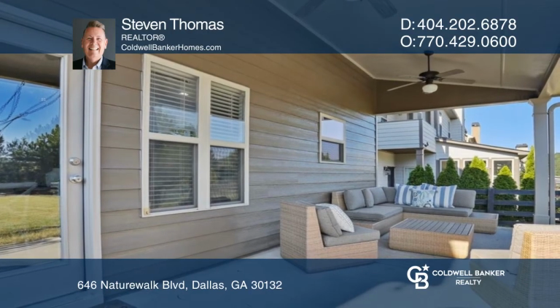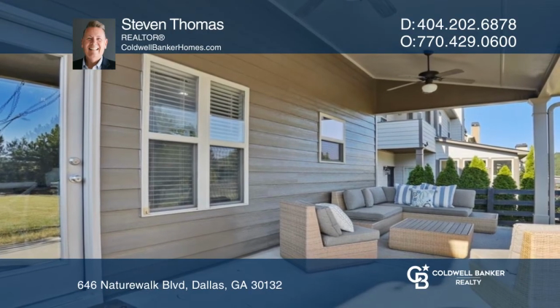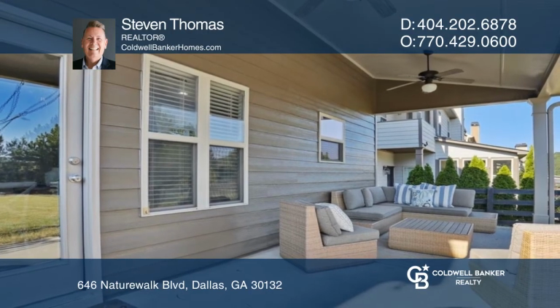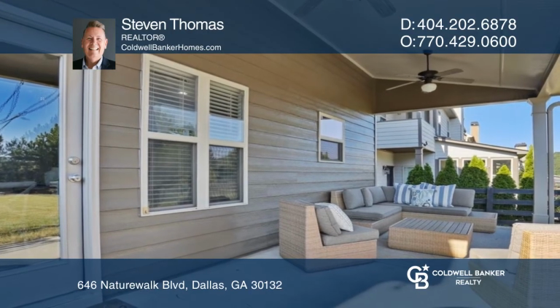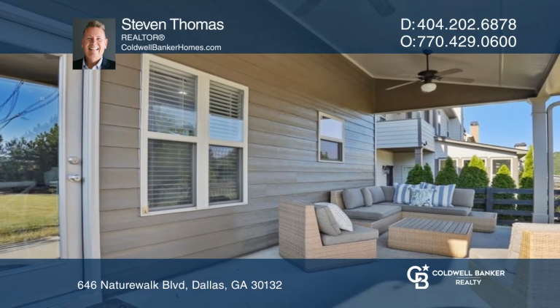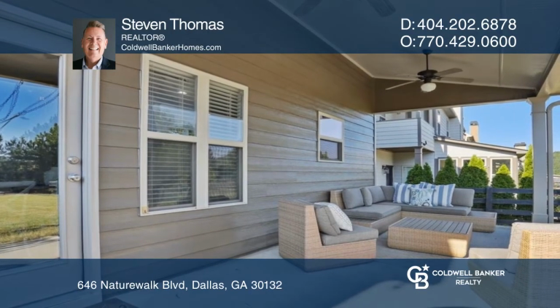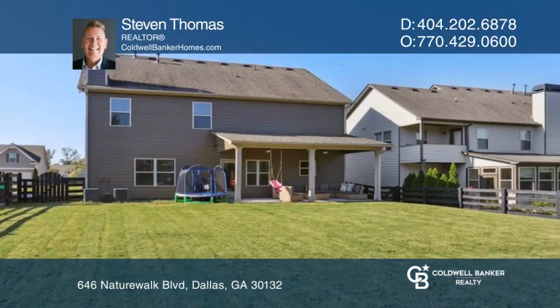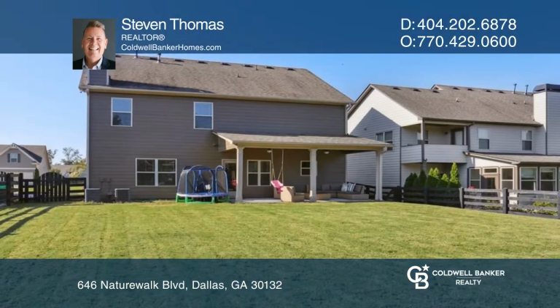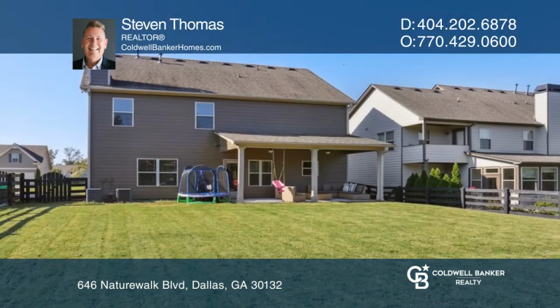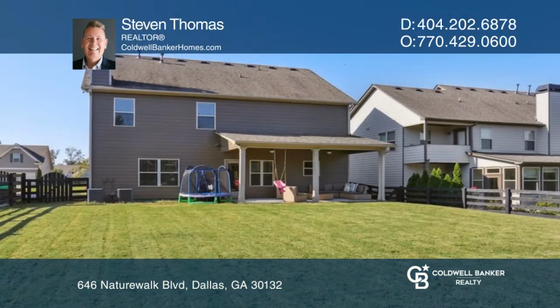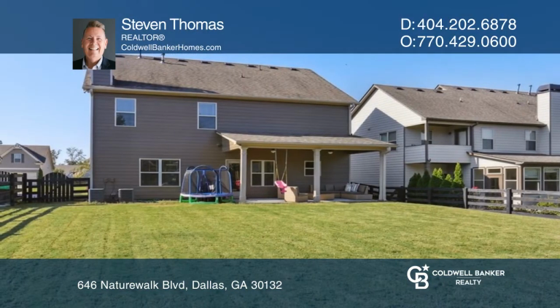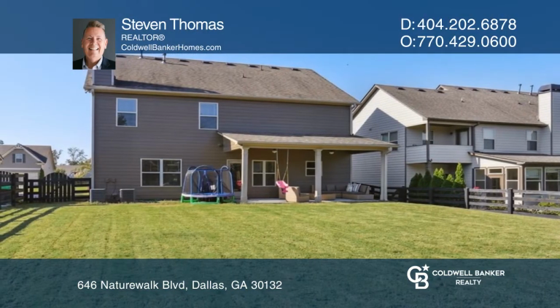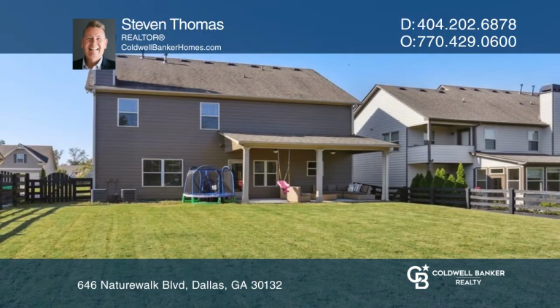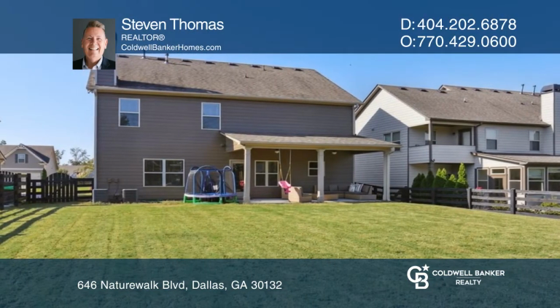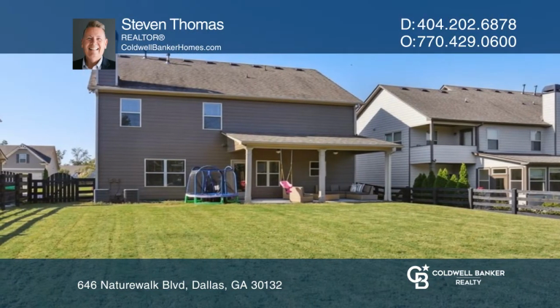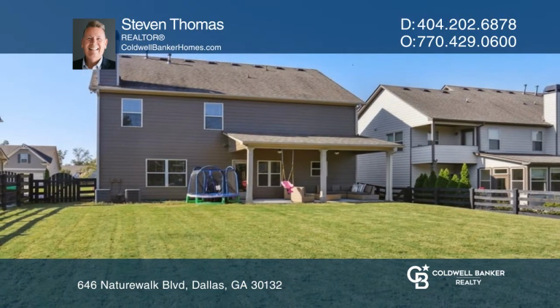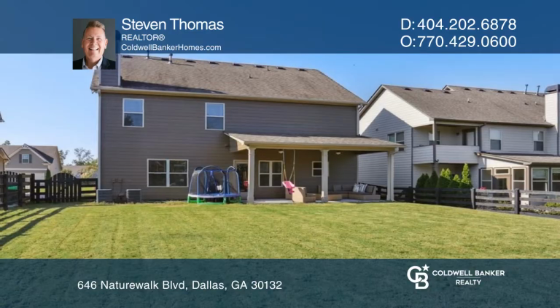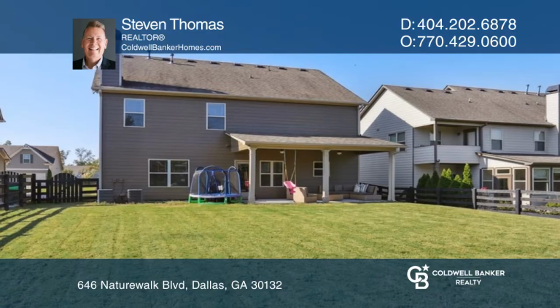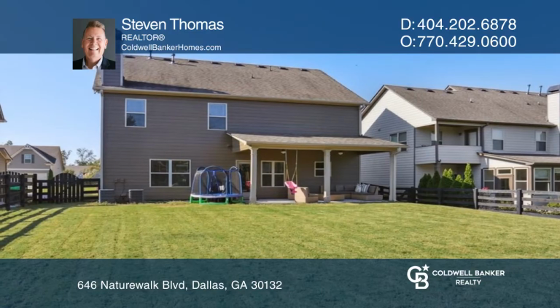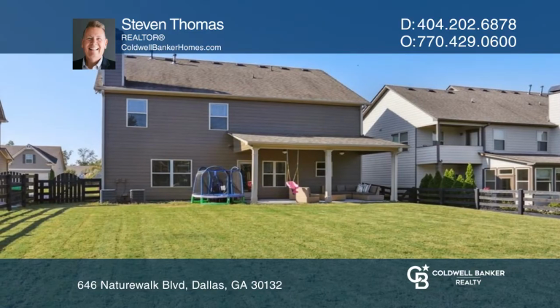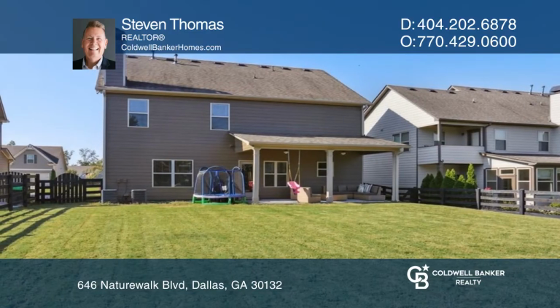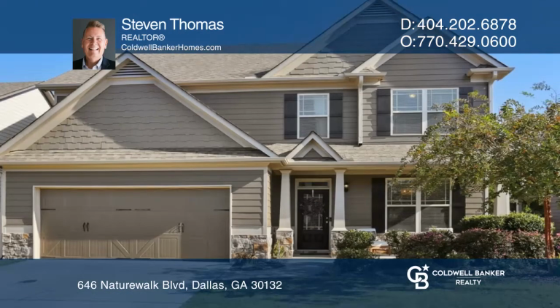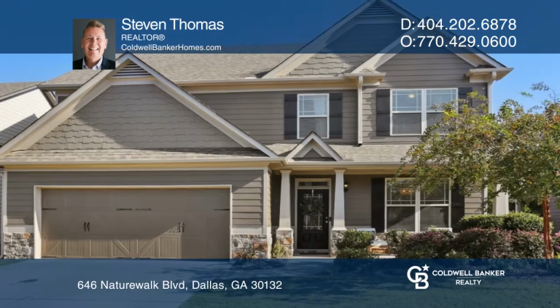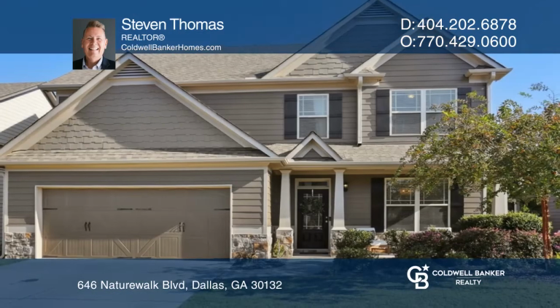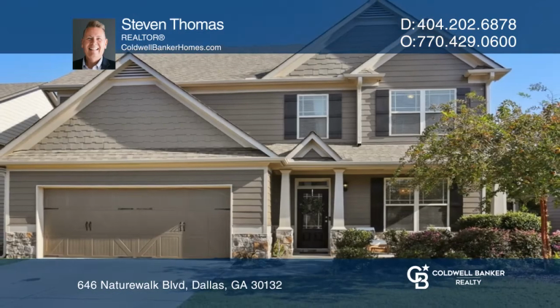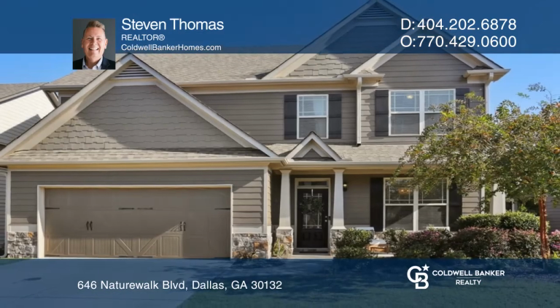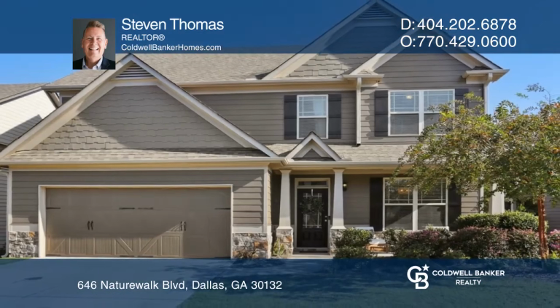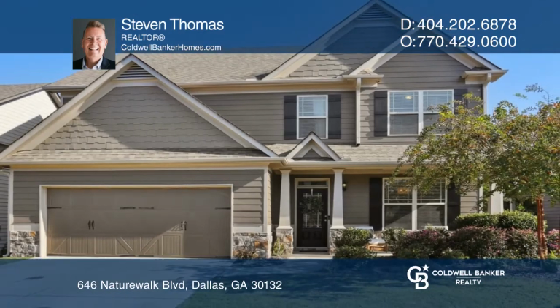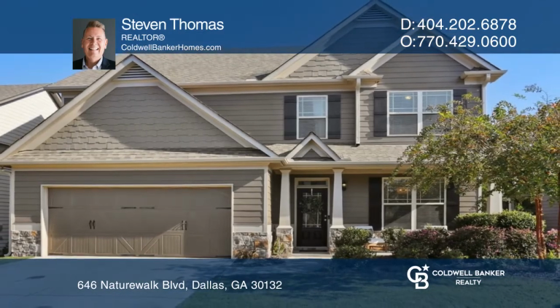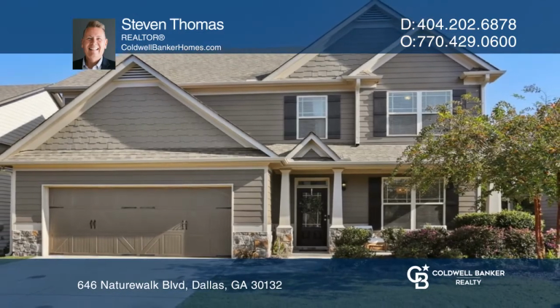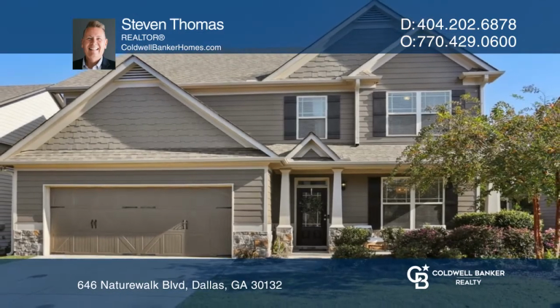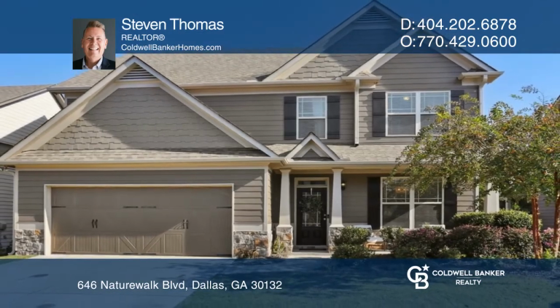Out back is a large covered patio with ceiling fans. To see how you can turn this house into a home, call Stephen Thomas. Thank you.